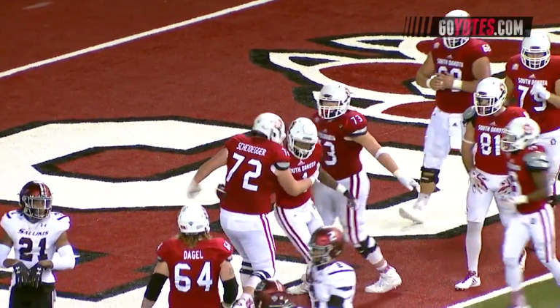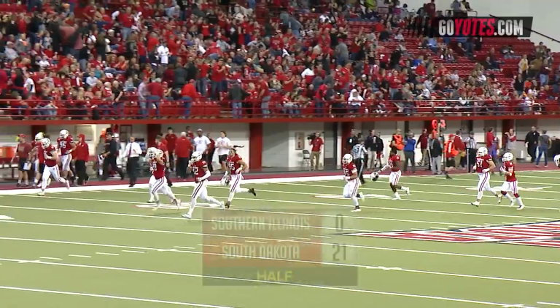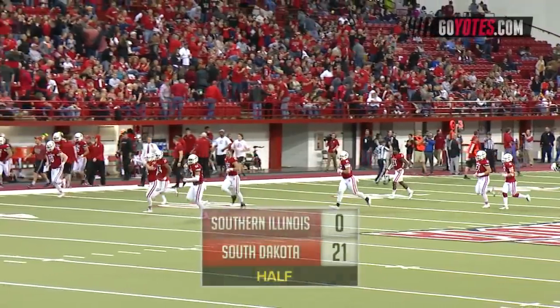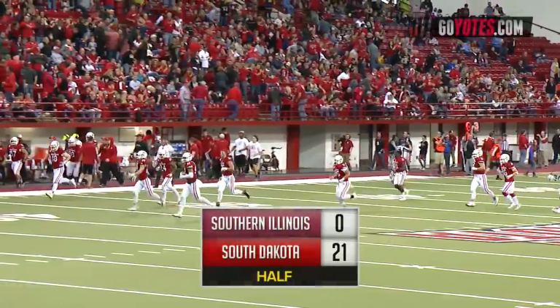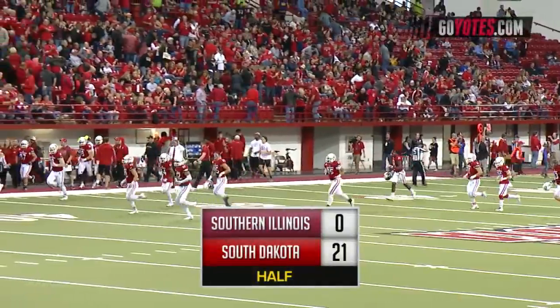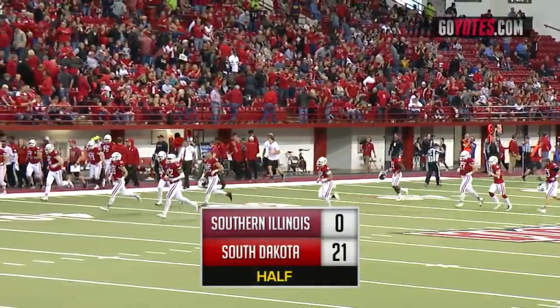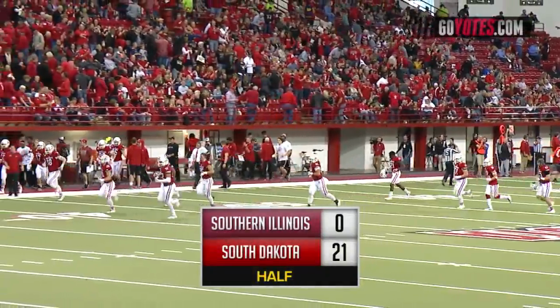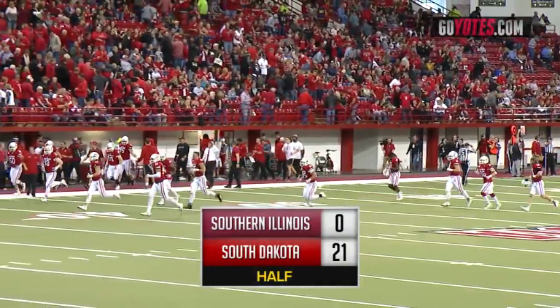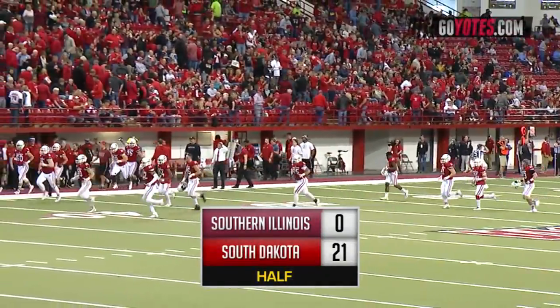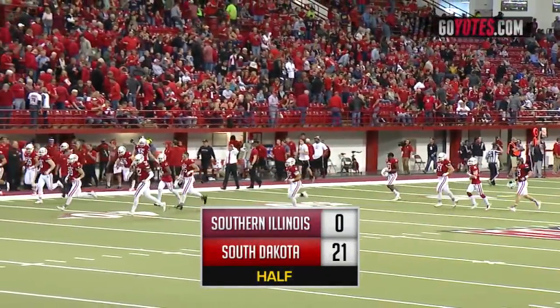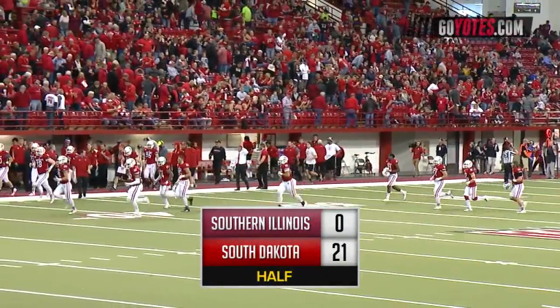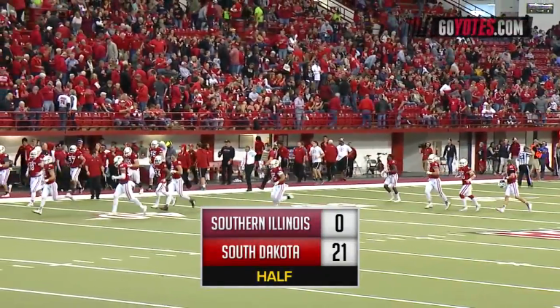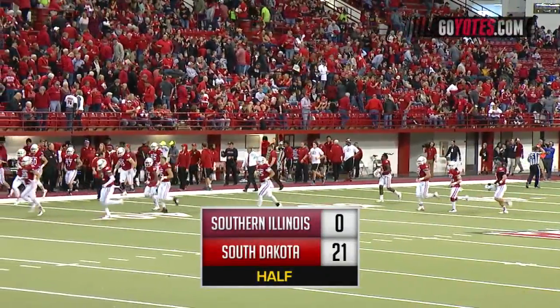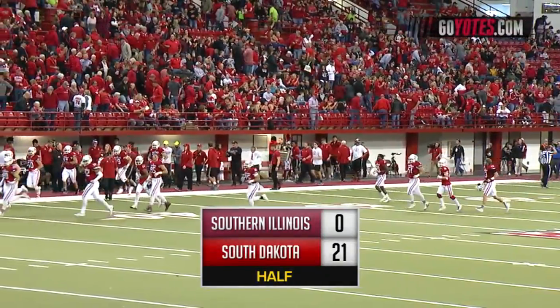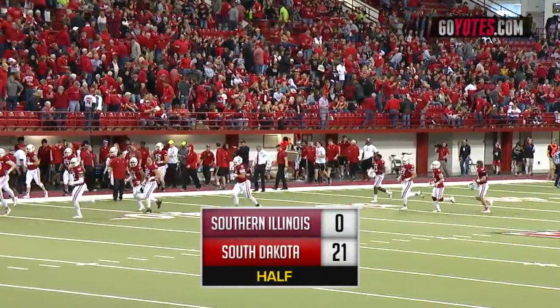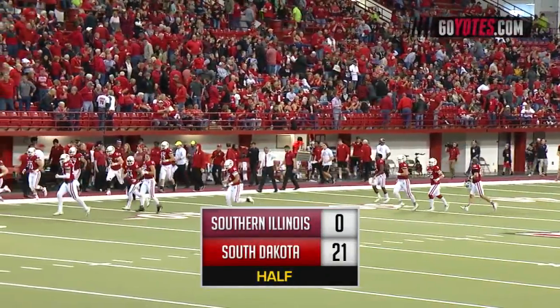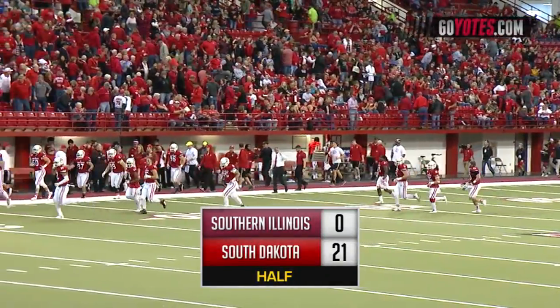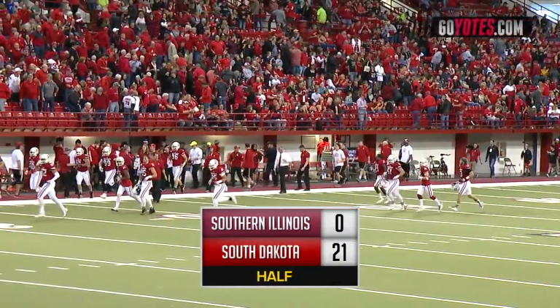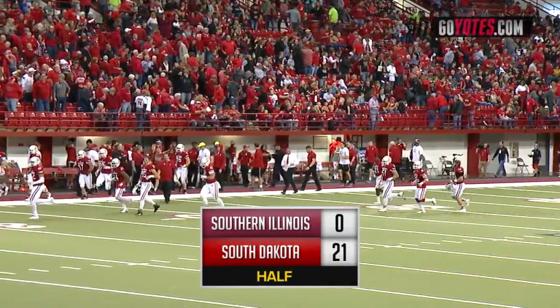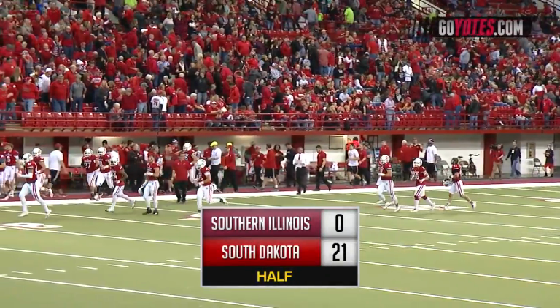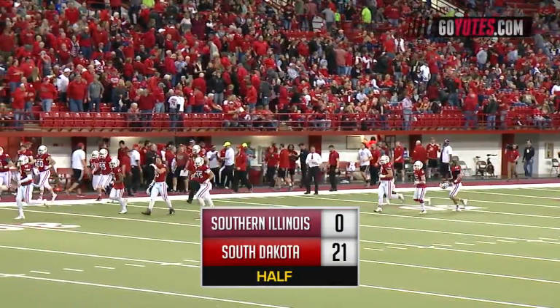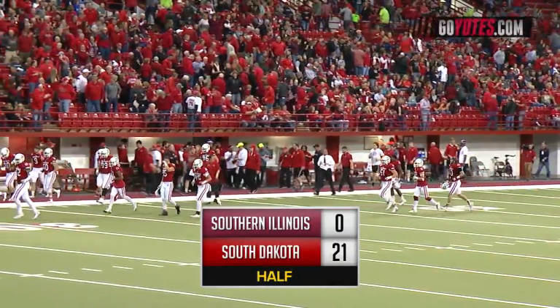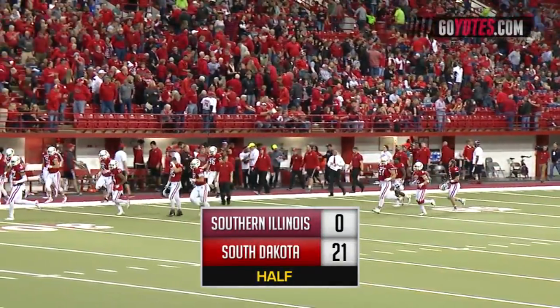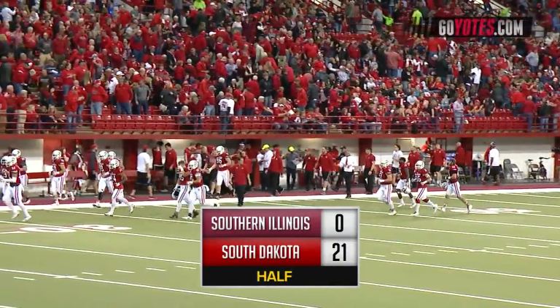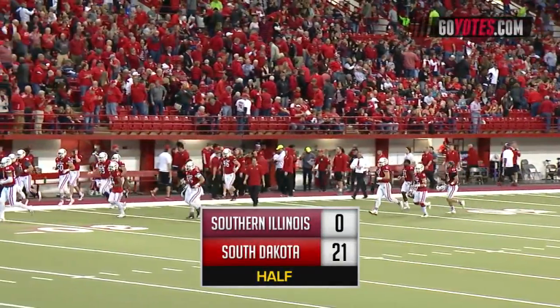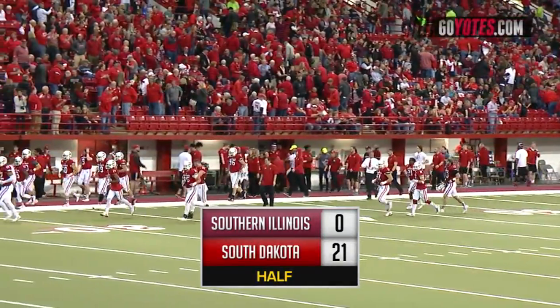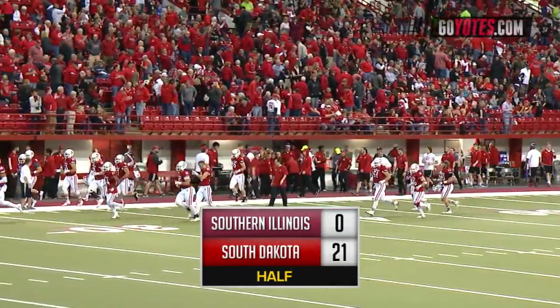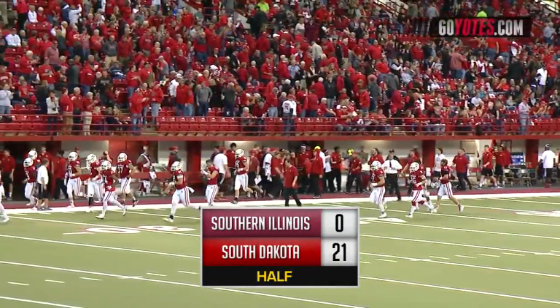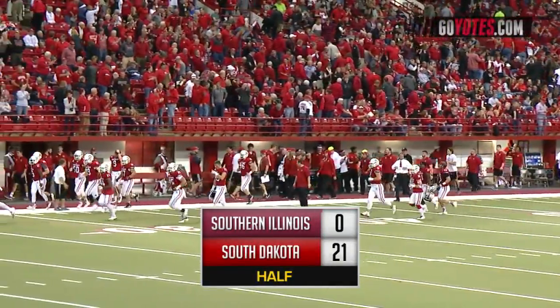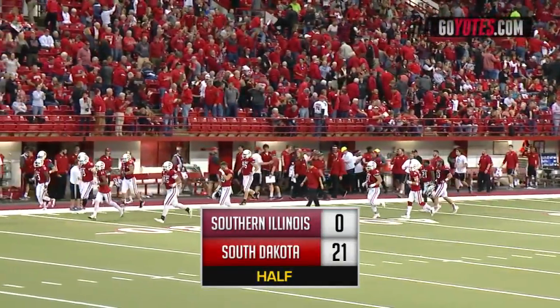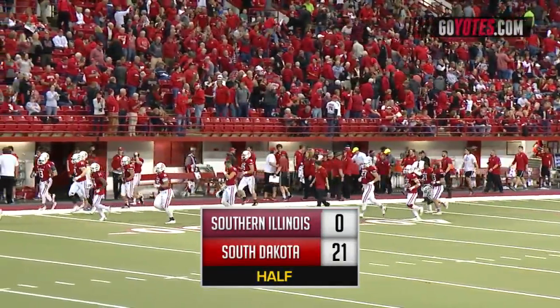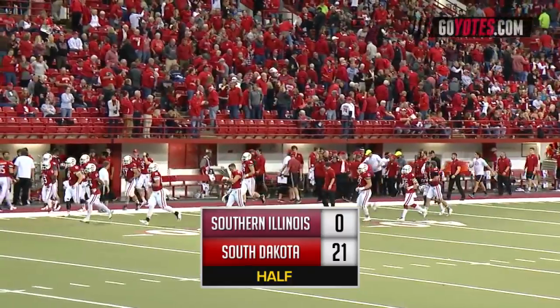At halftime in Valley football: South Dakota 21, Southern Illinois nothing.